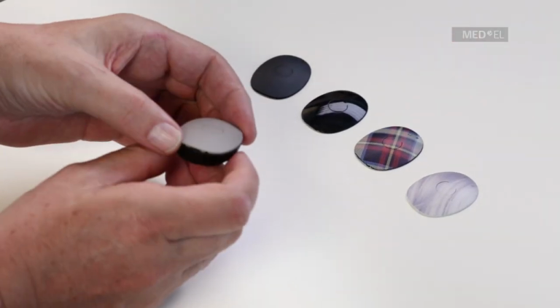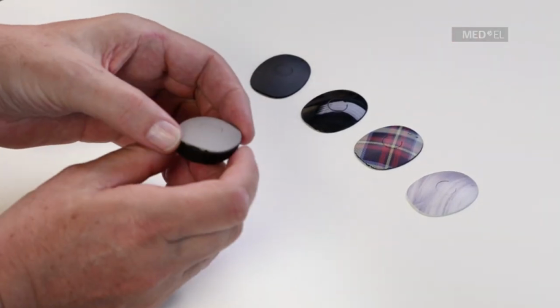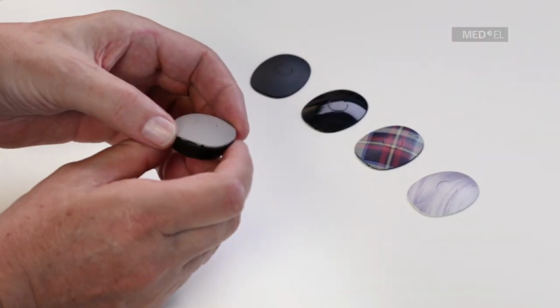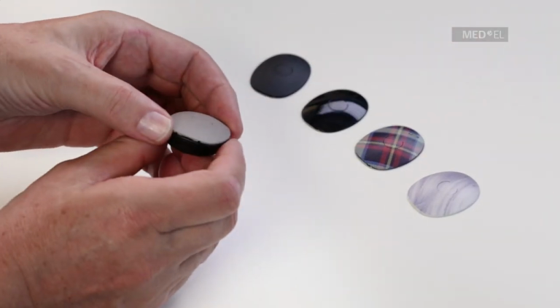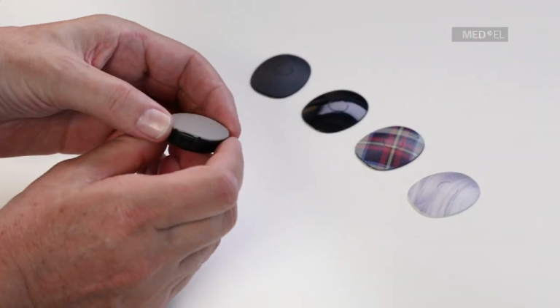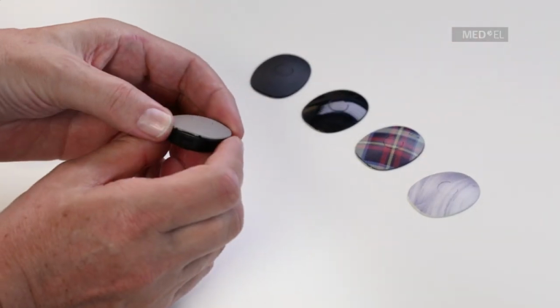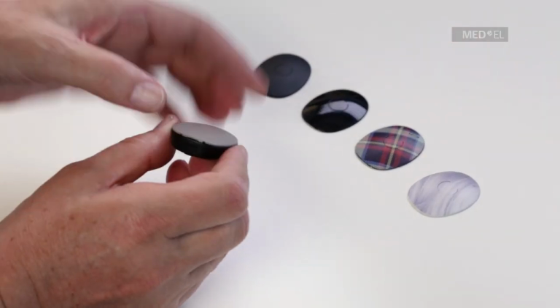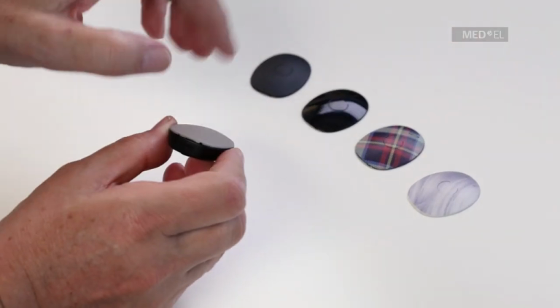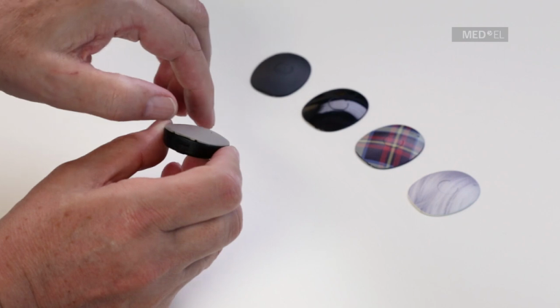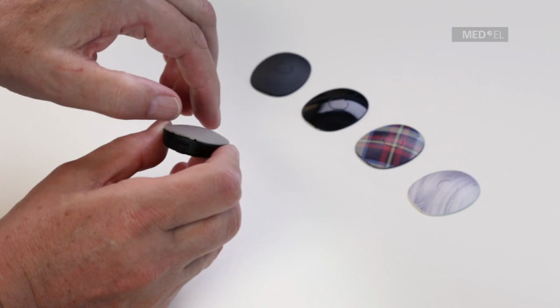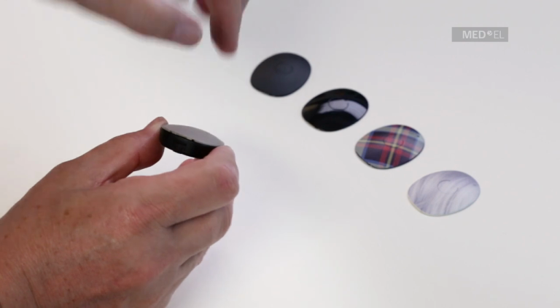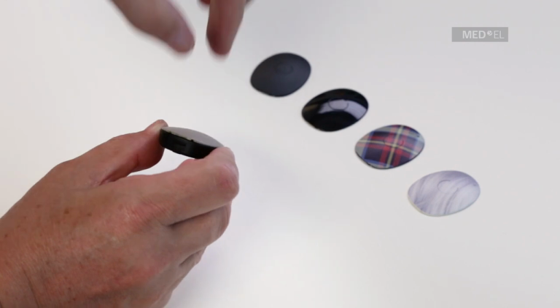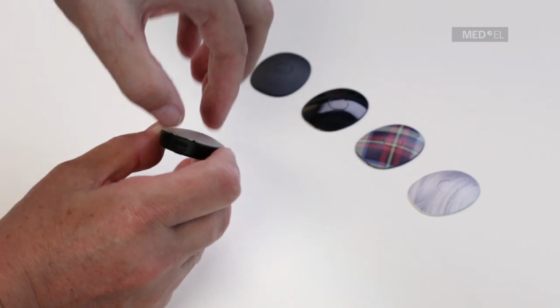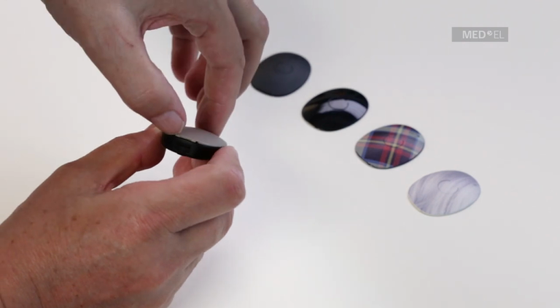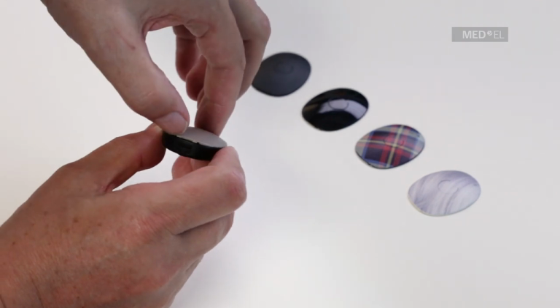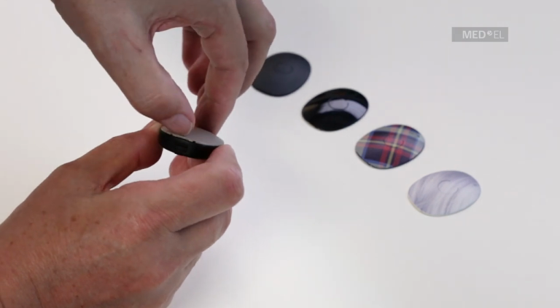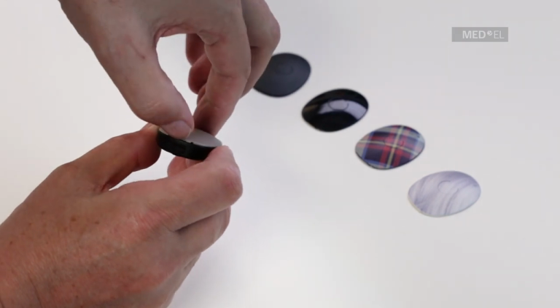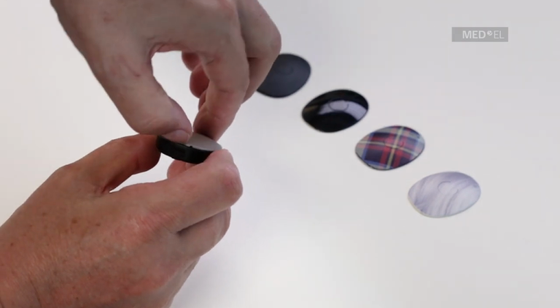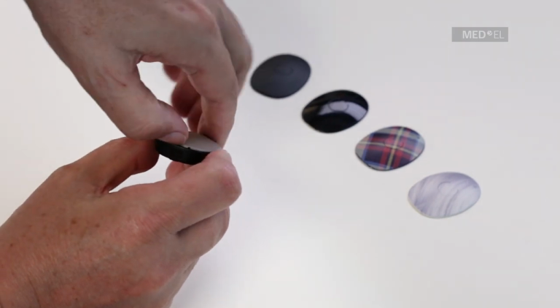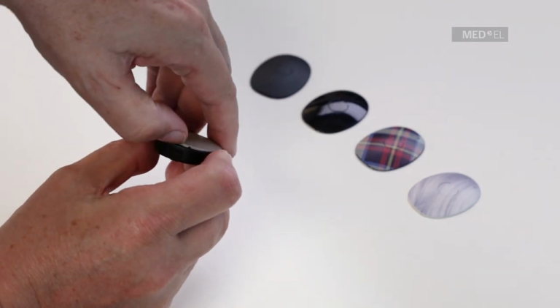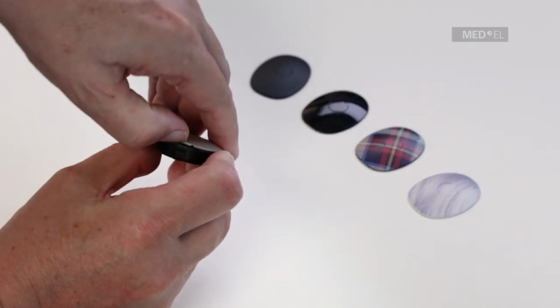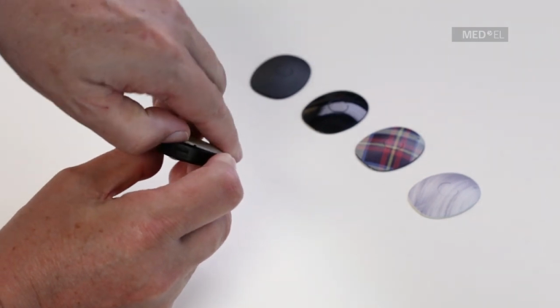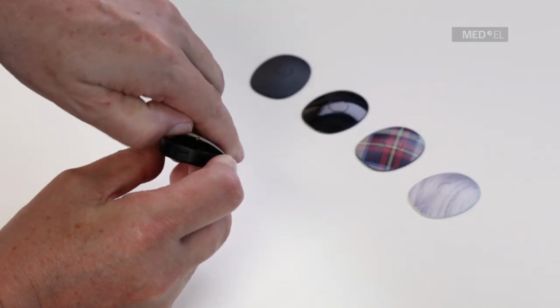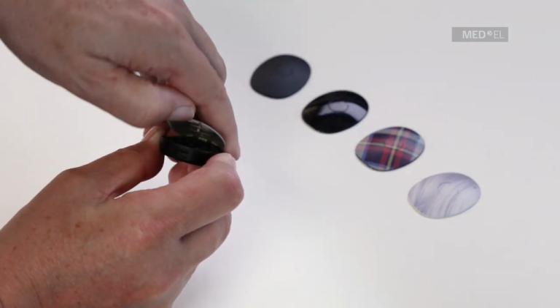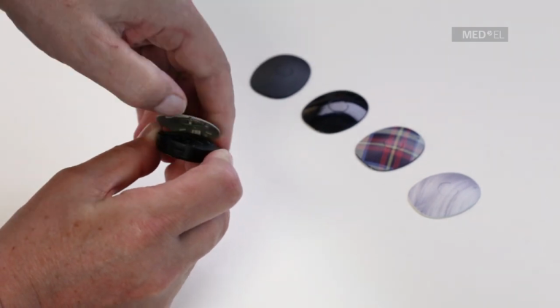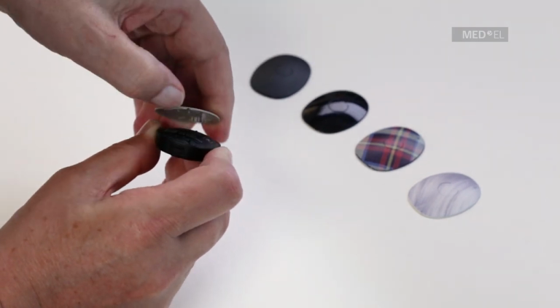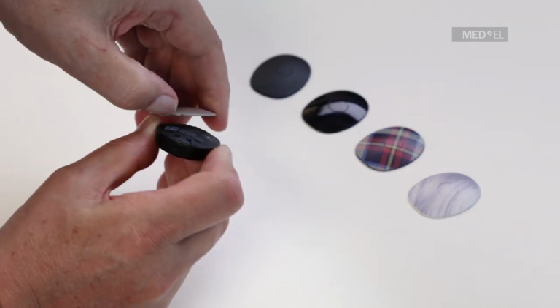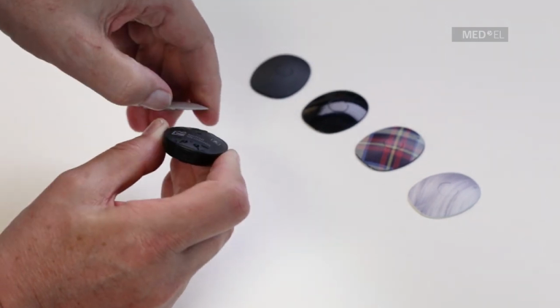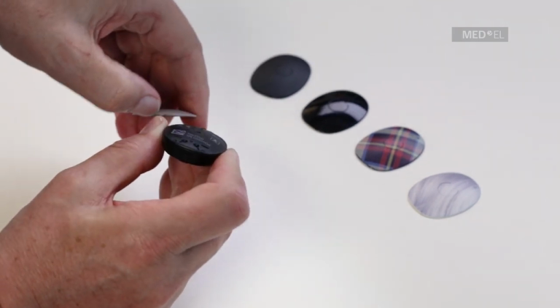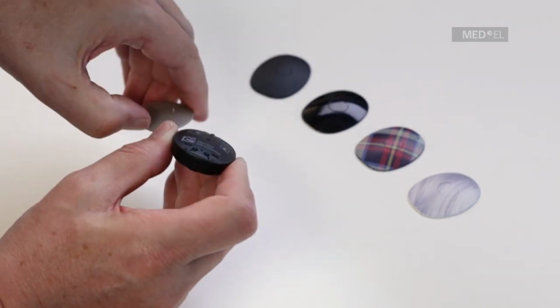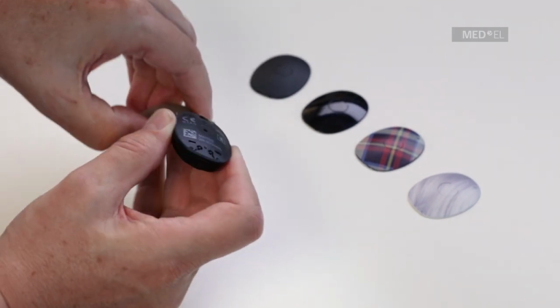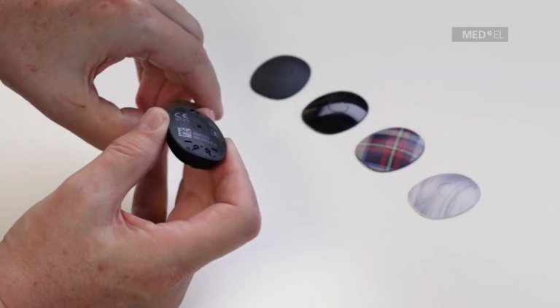Insert your fingernail into the groove between the processor and the cover. Gently lift up the cover.